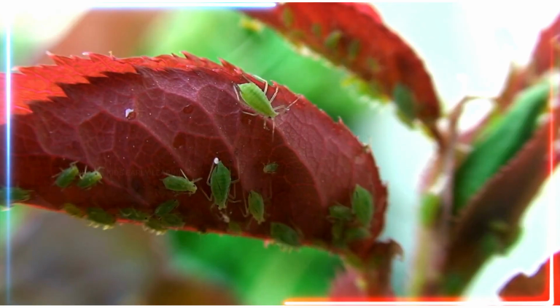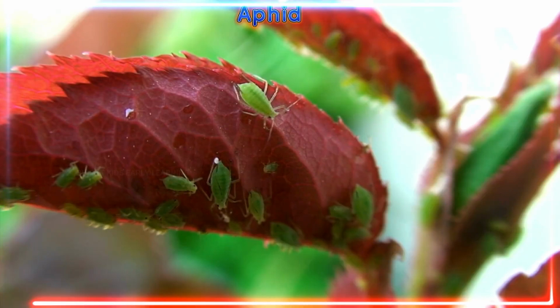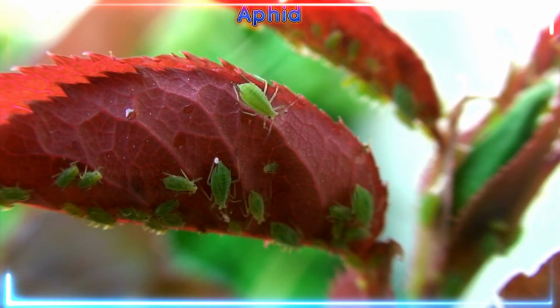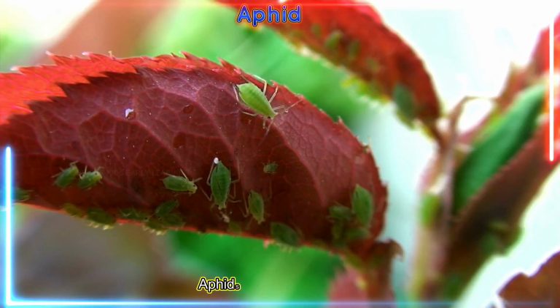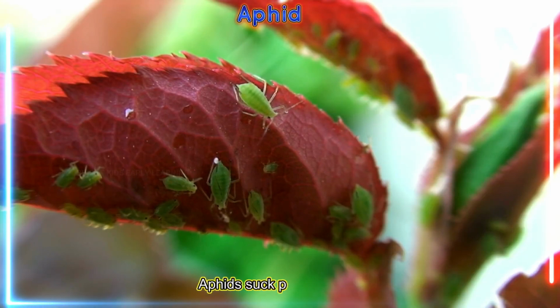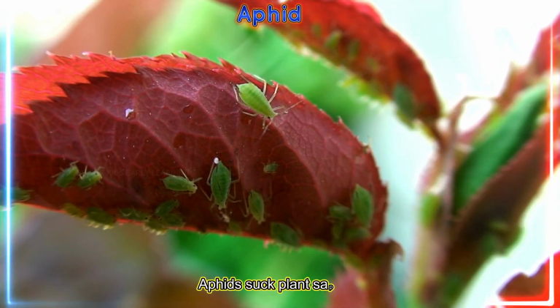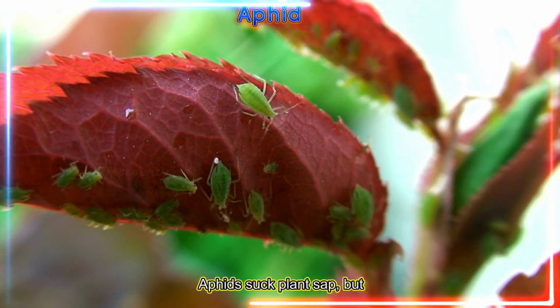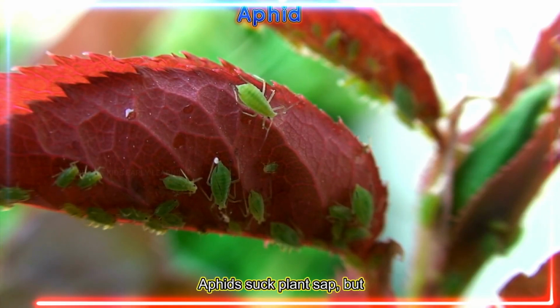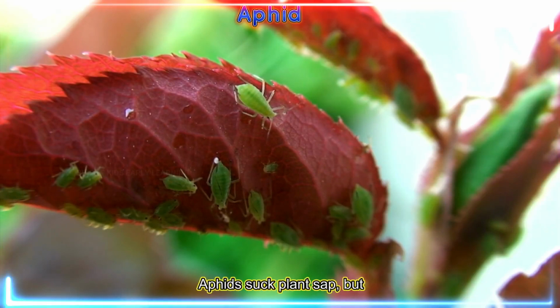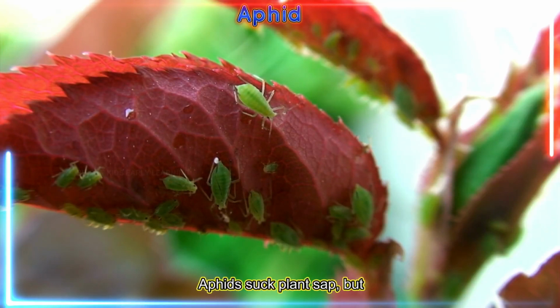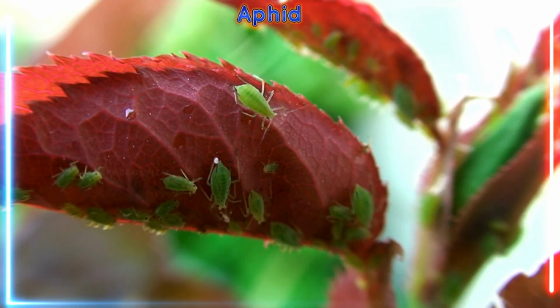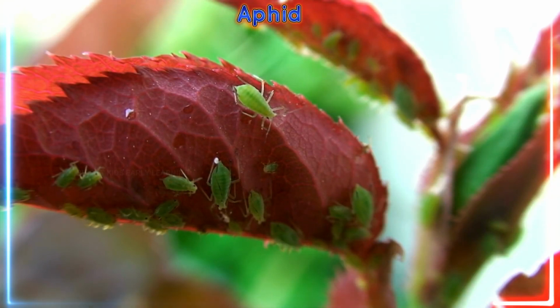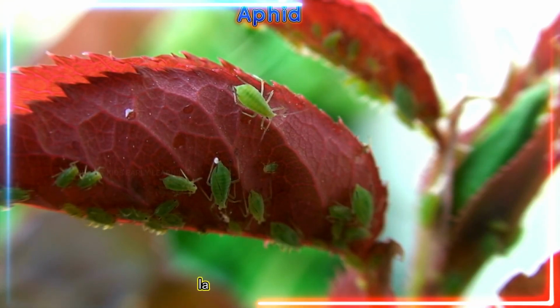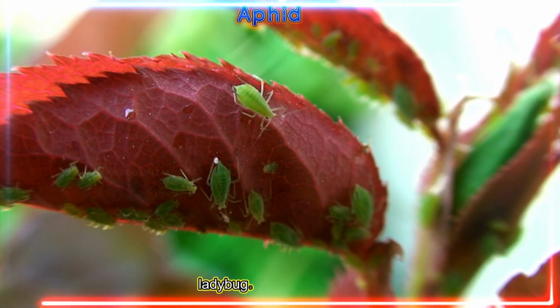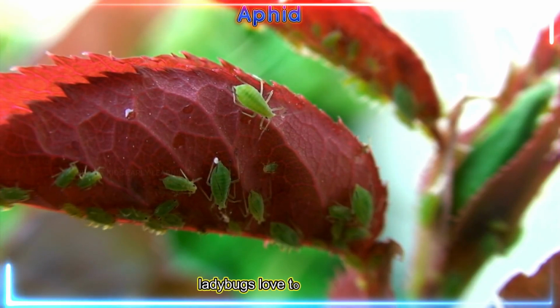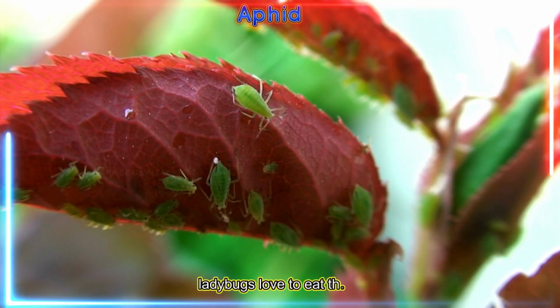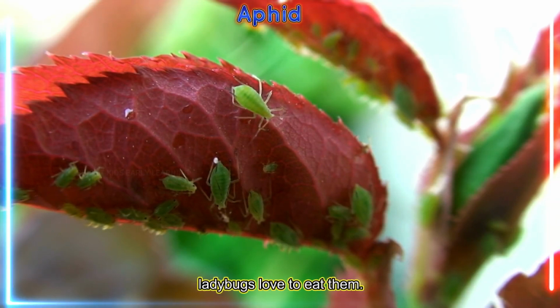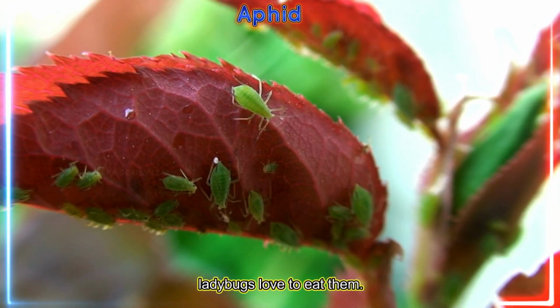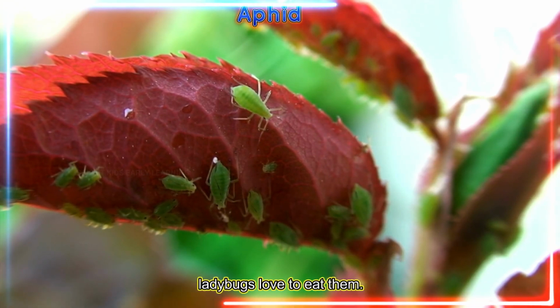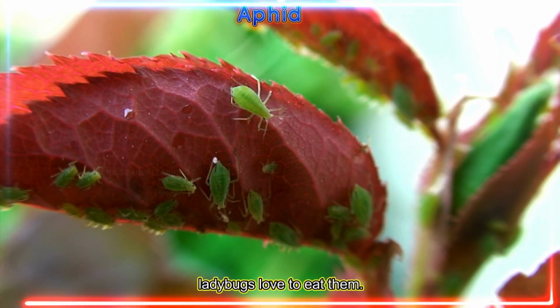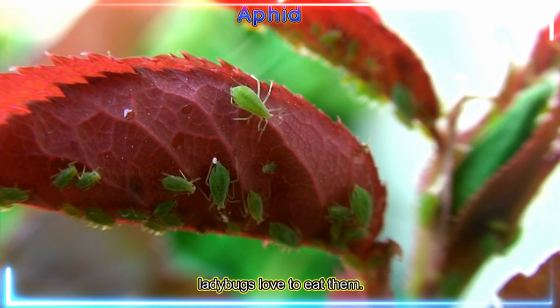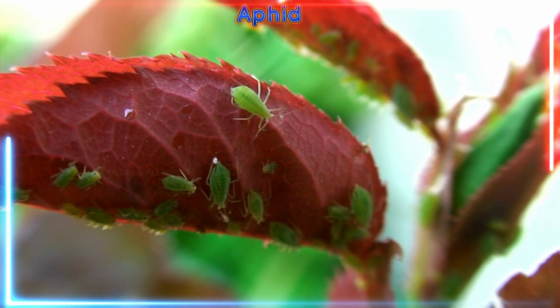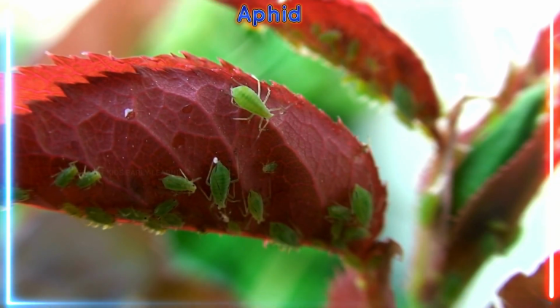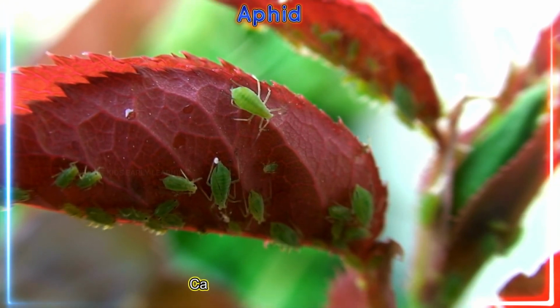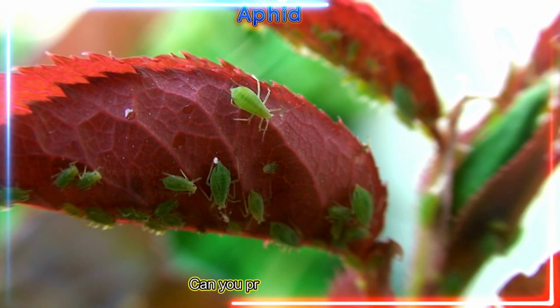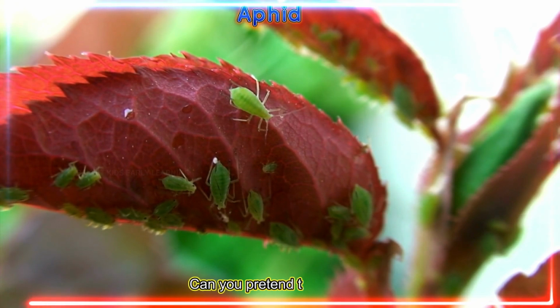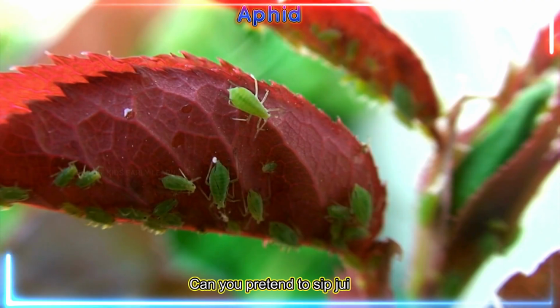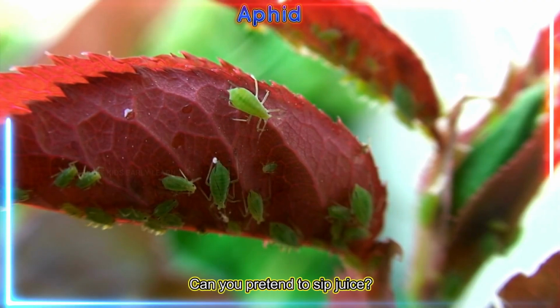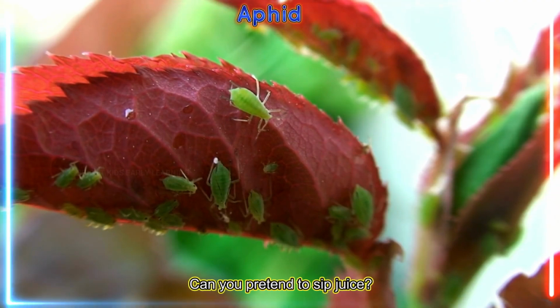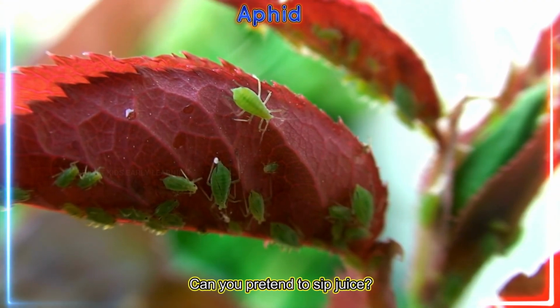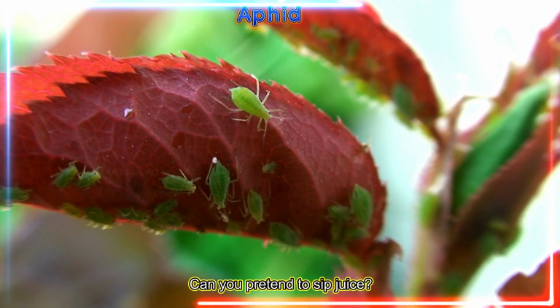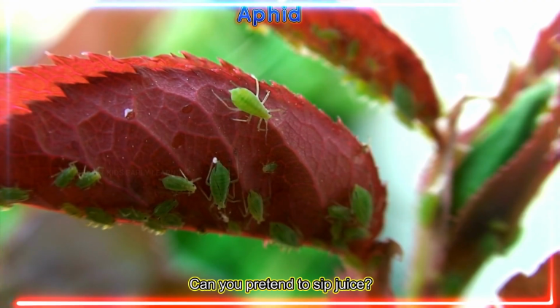Aphids suck plant sap, but ladybugs love to eat them. Can you pretend to sip juice?